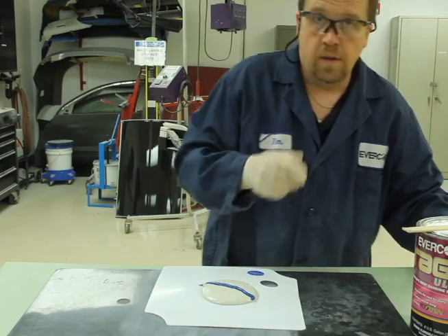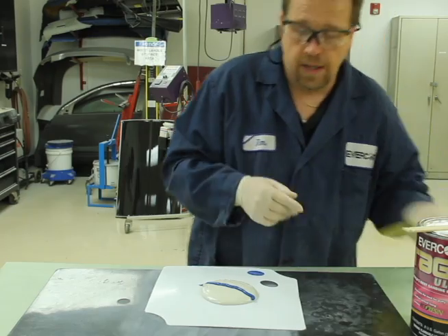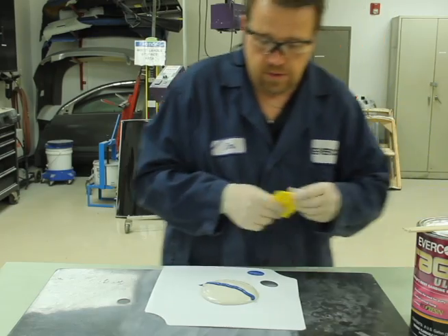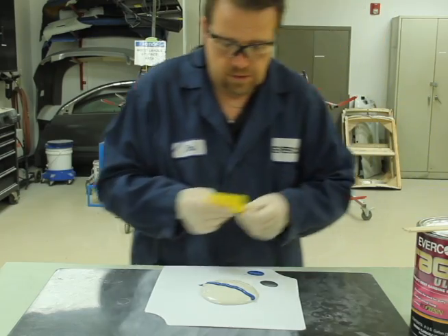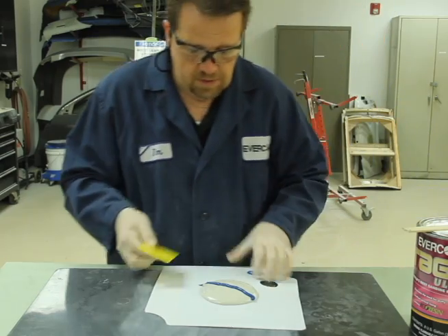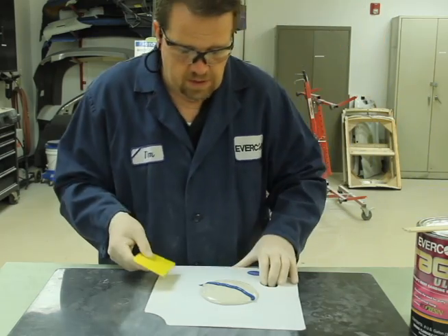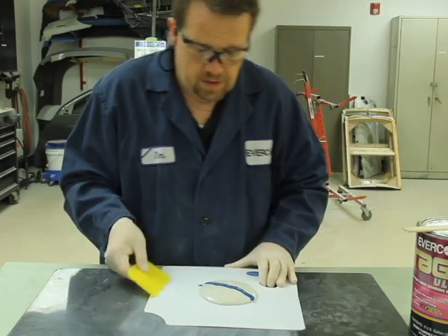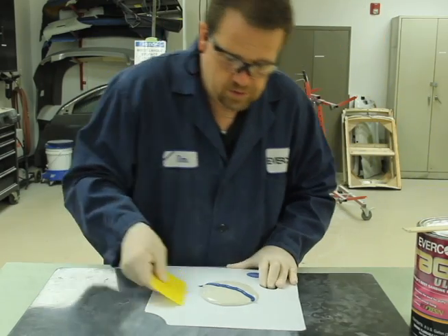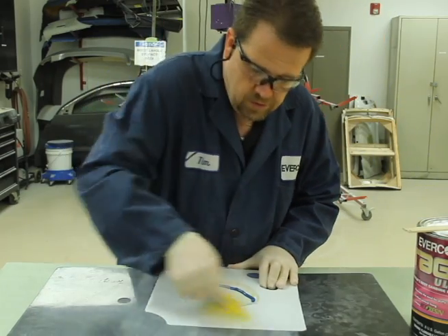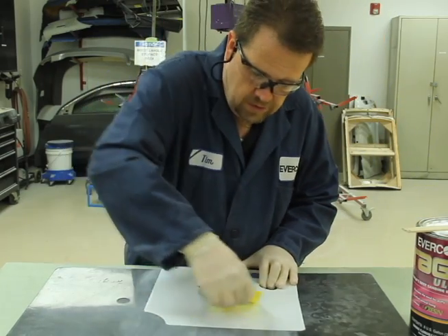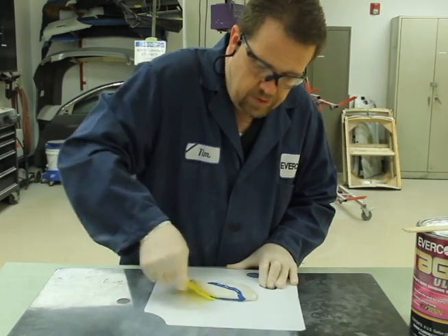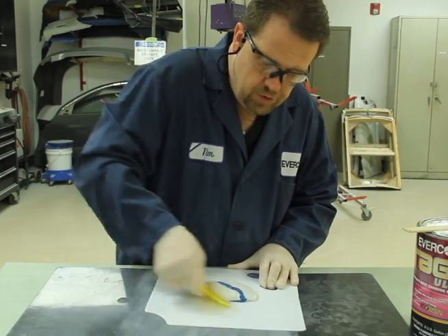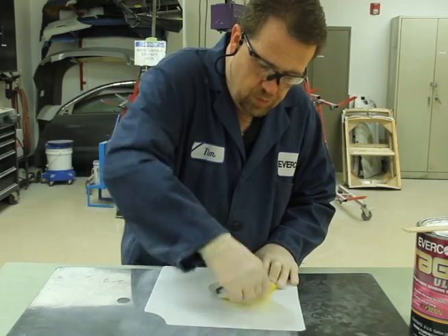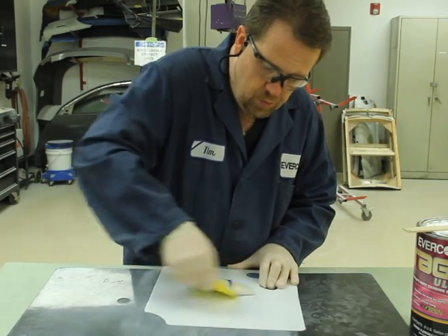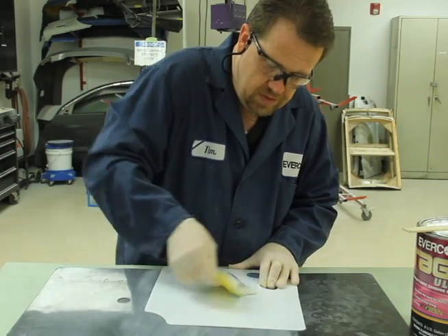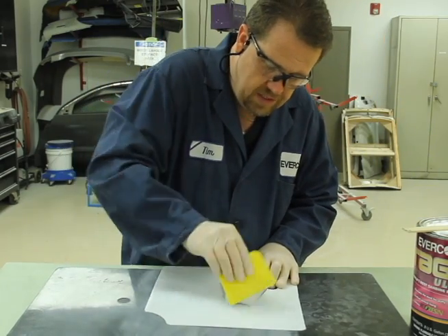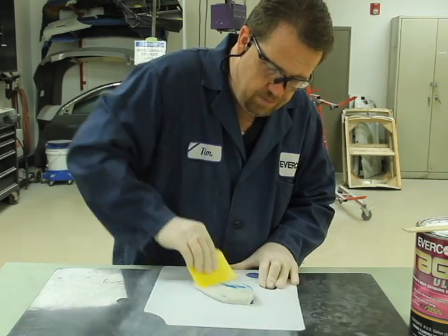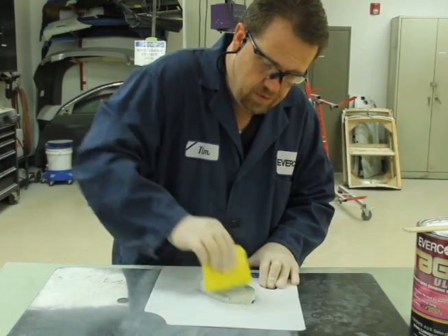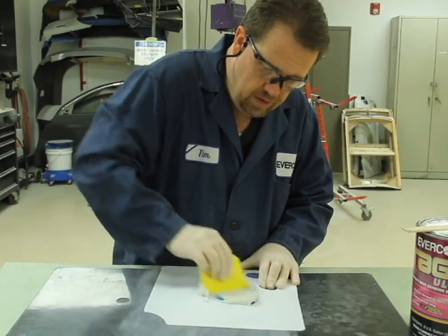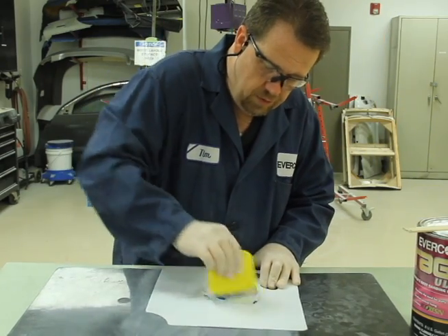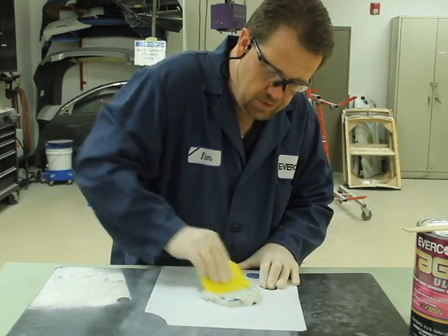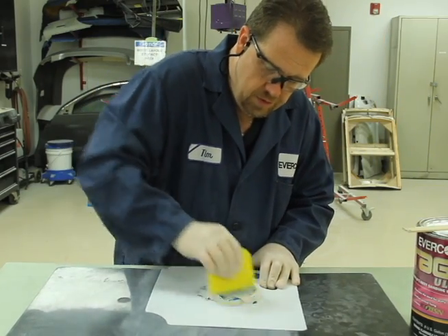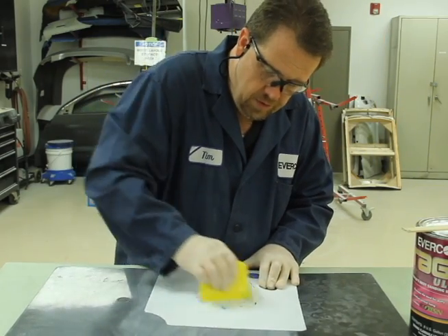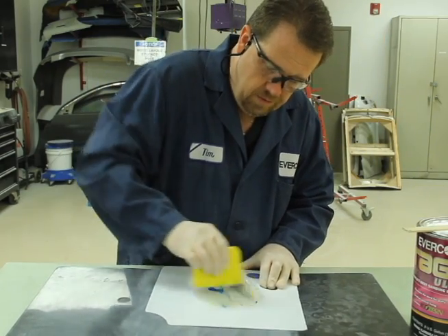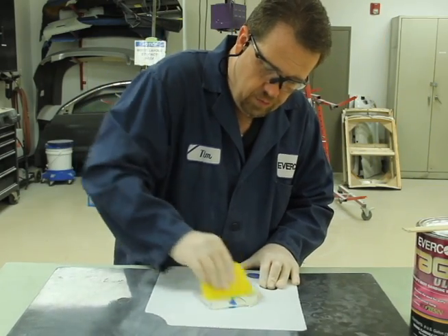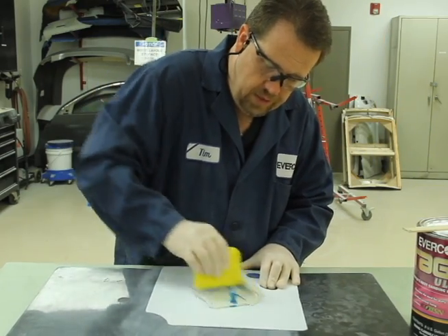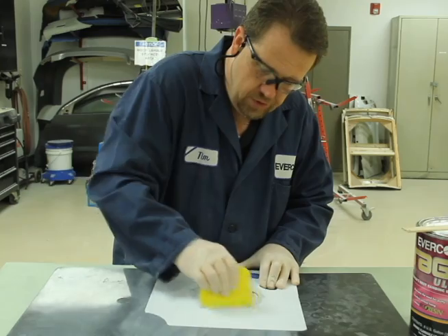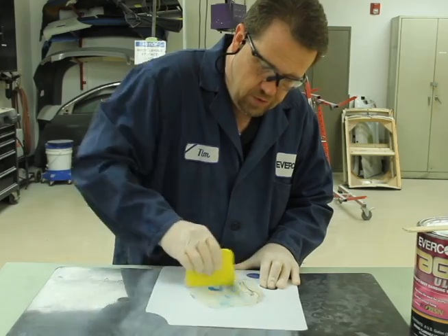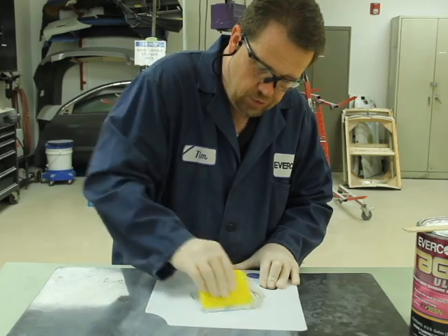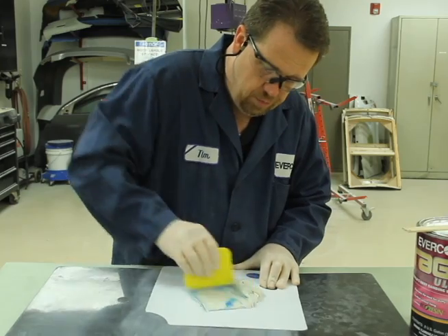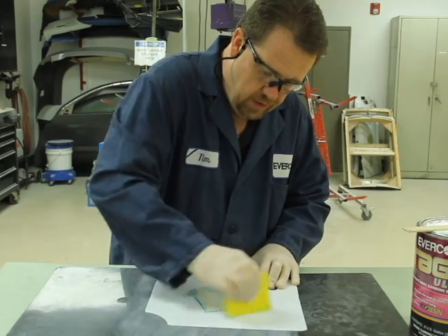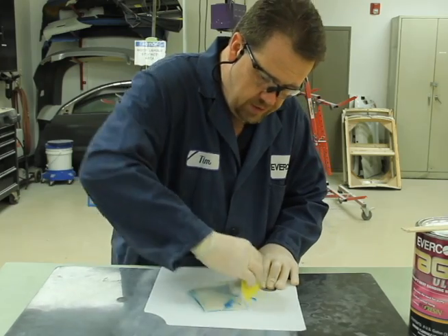Hey guys, Tim McKinney here. I'm going to show you a real quick tech tip on the use of the Rage Ultra products.